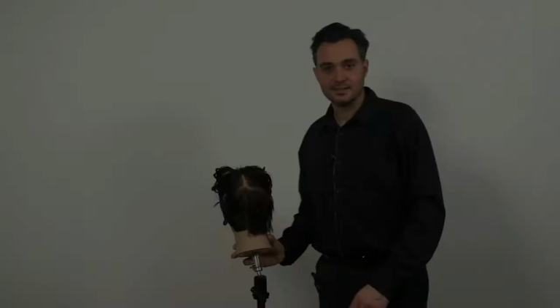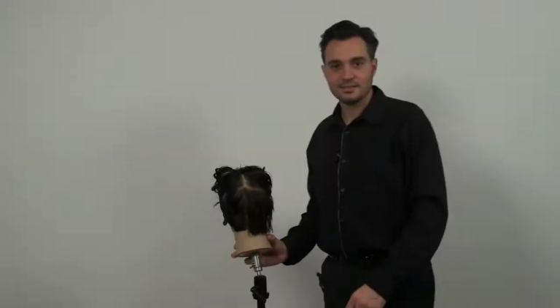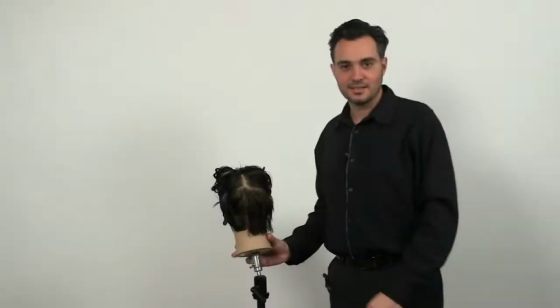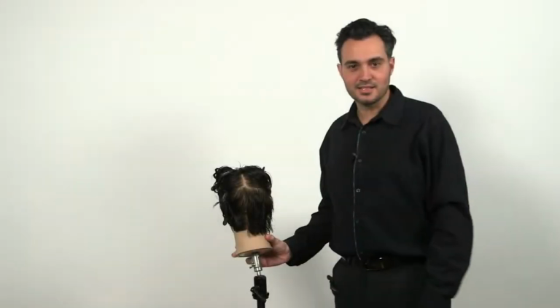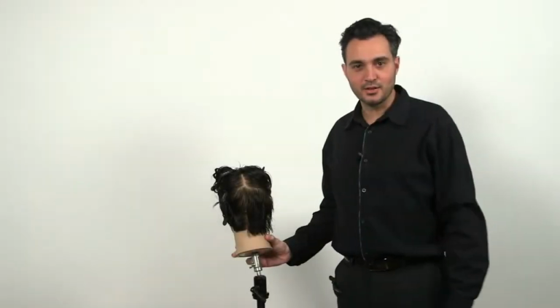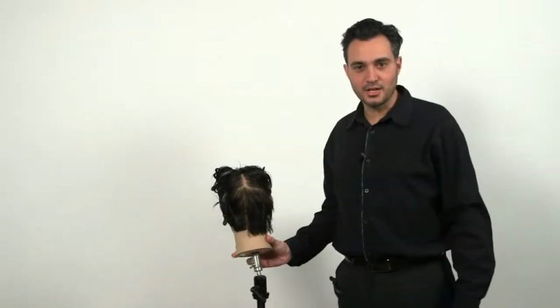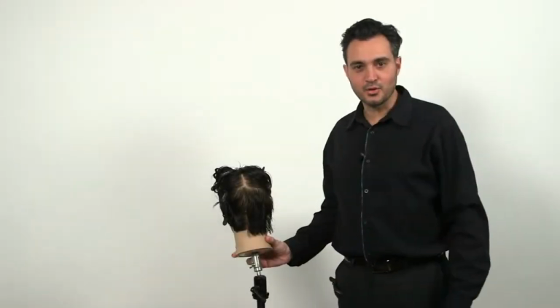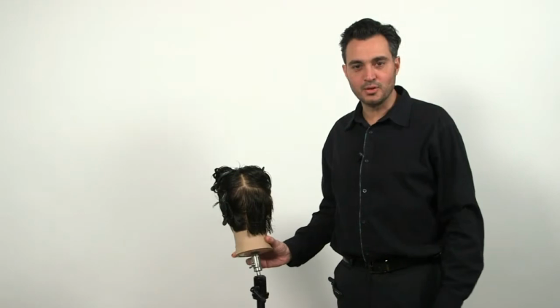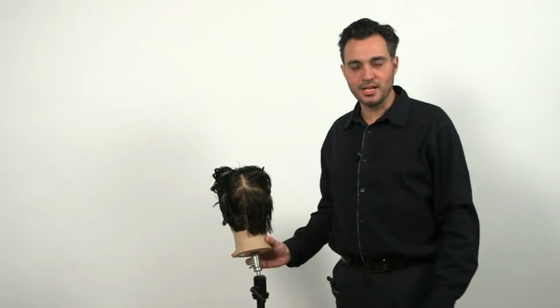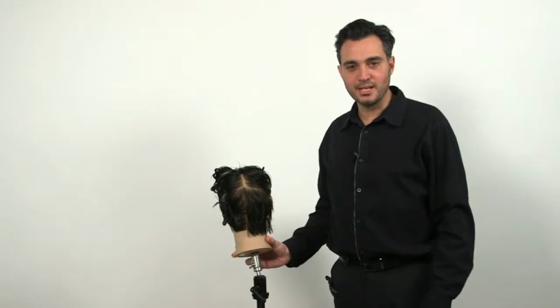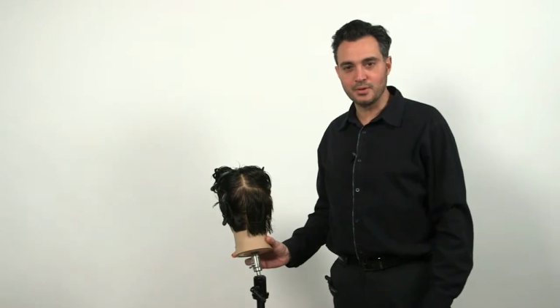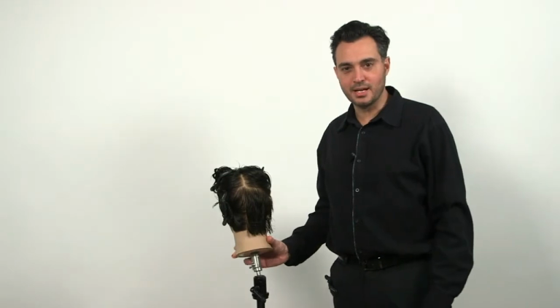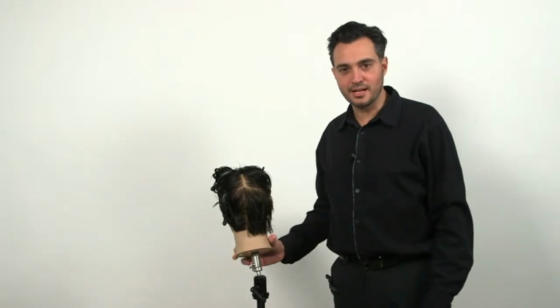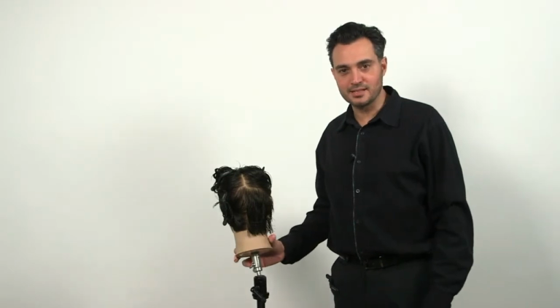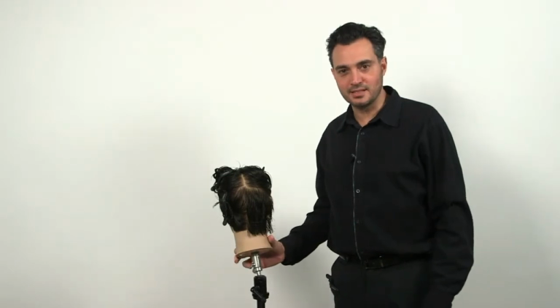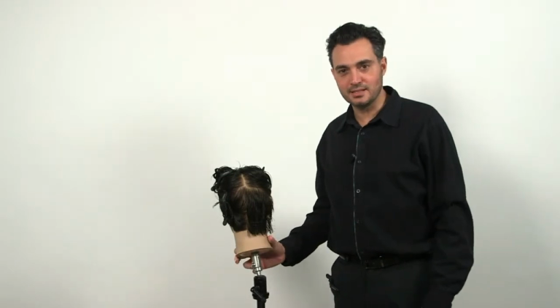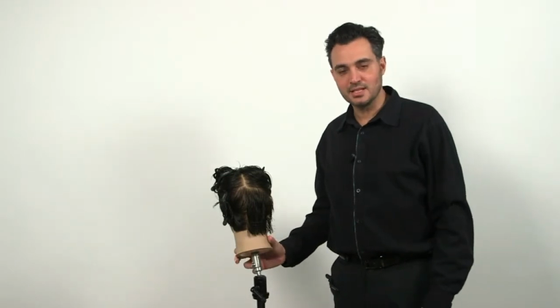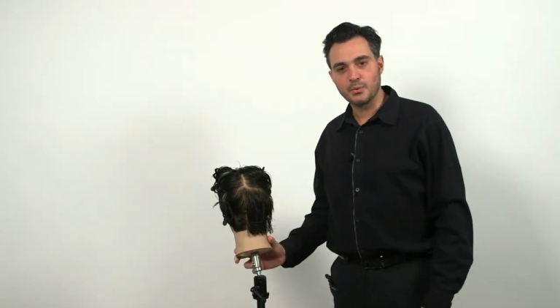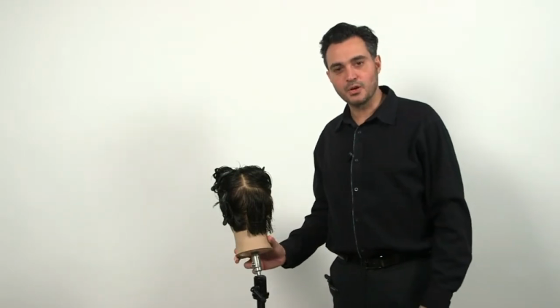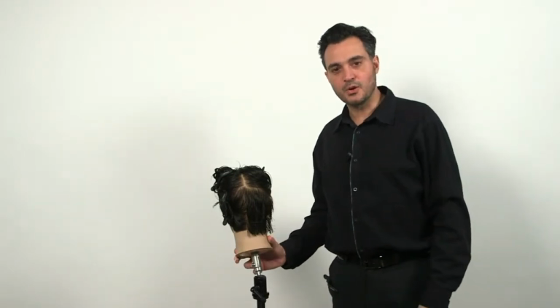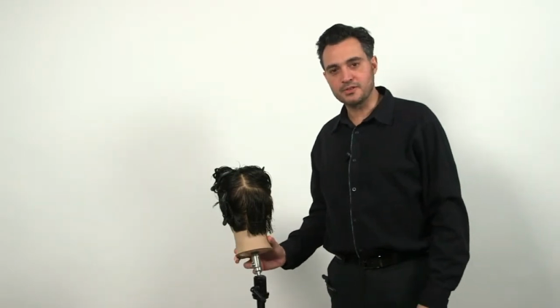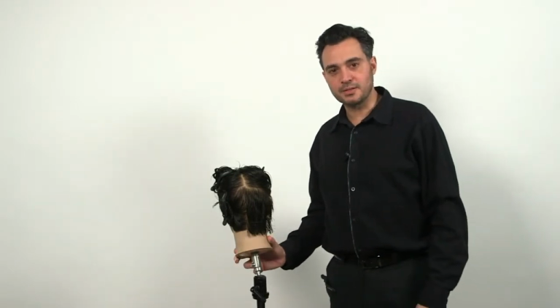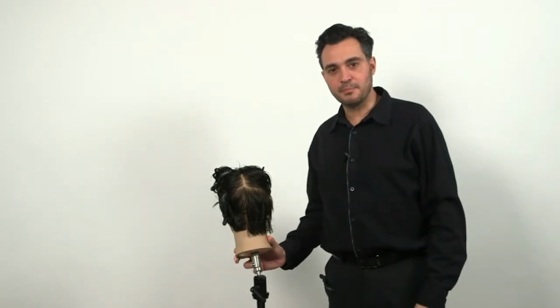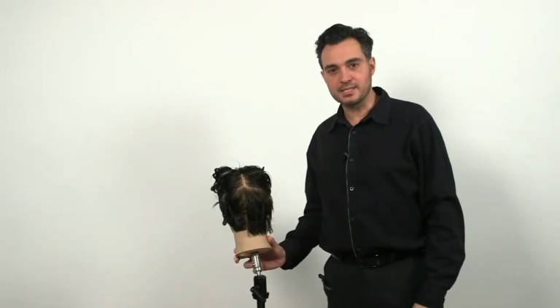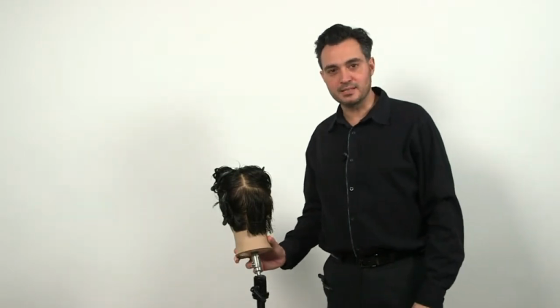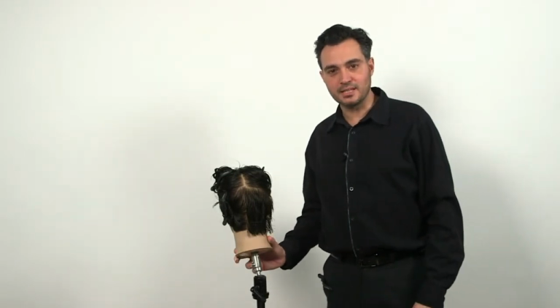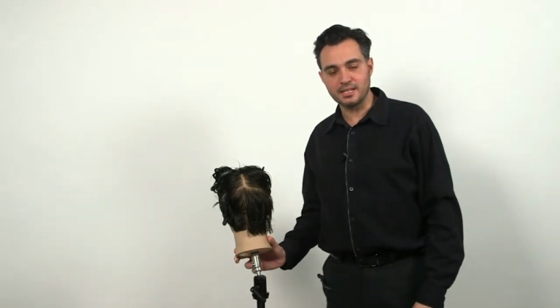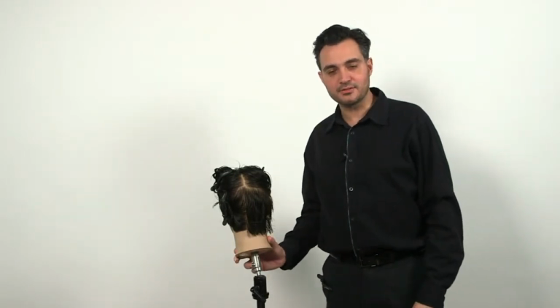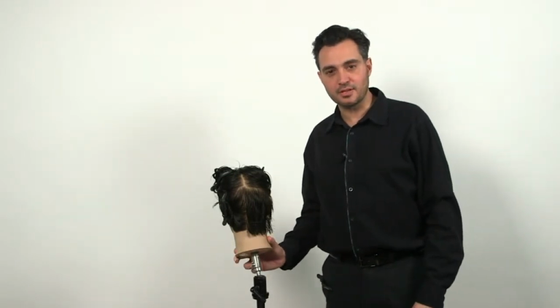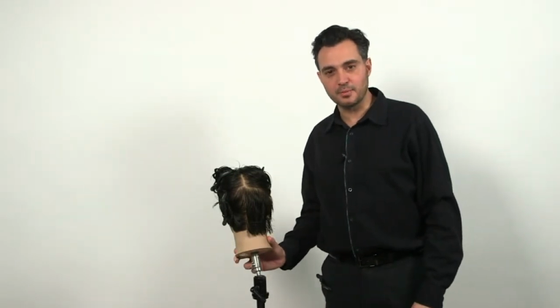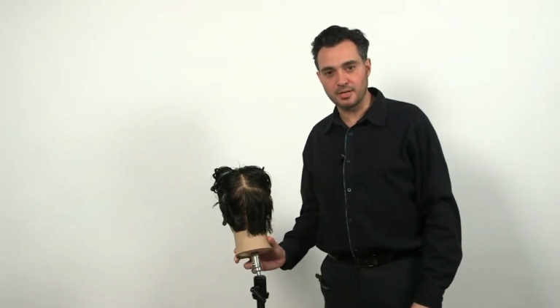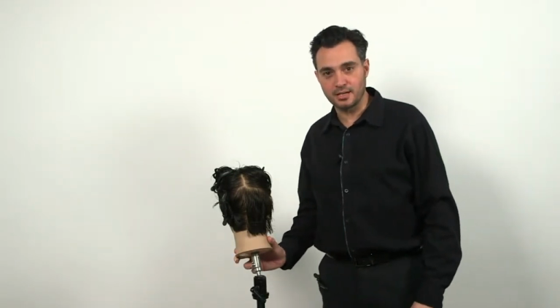This is Leonardo Gugliari with IIC. We're going to go over some basic techniques for clipper cutting.